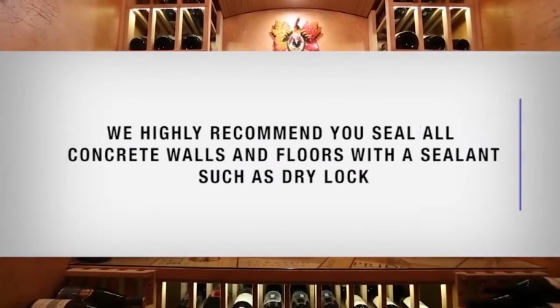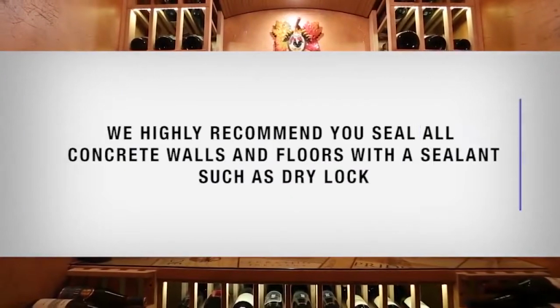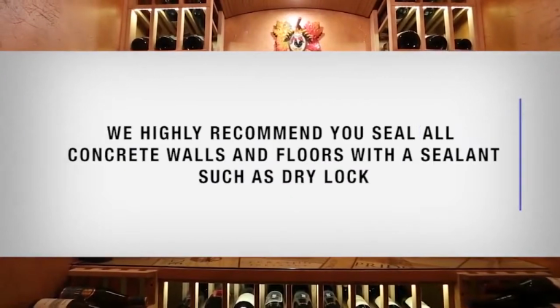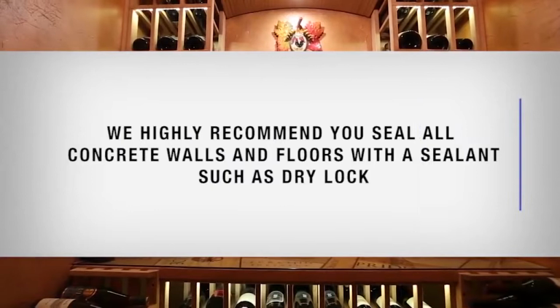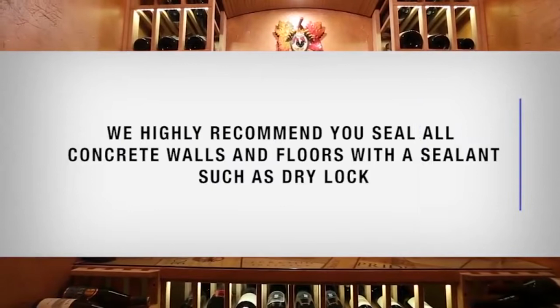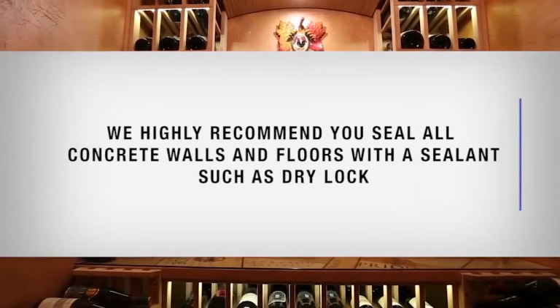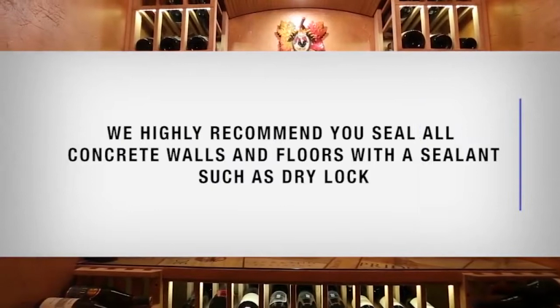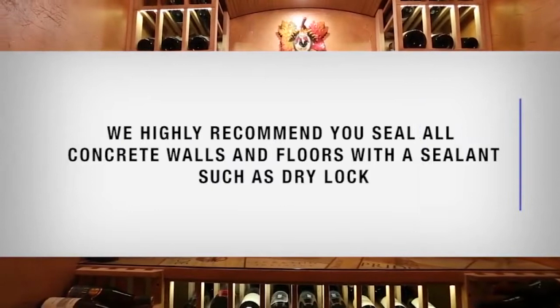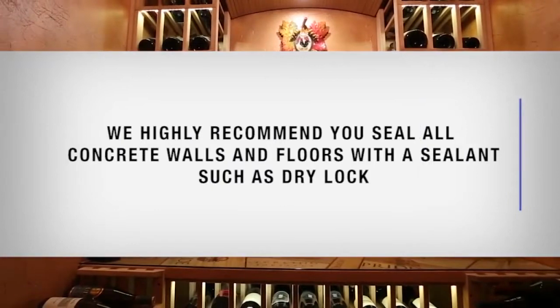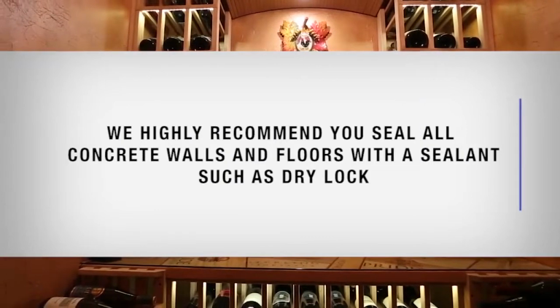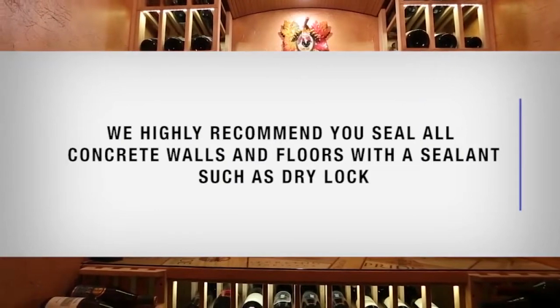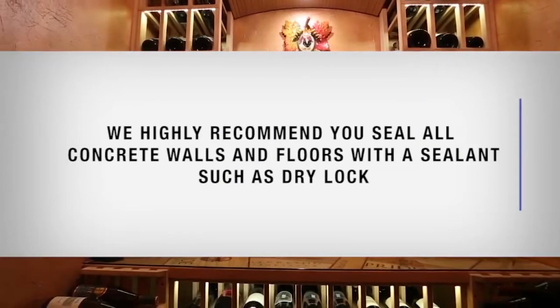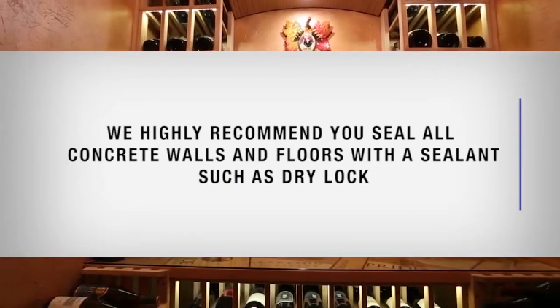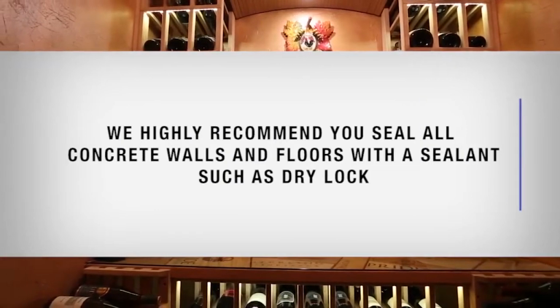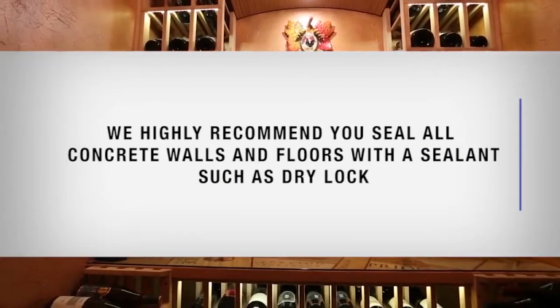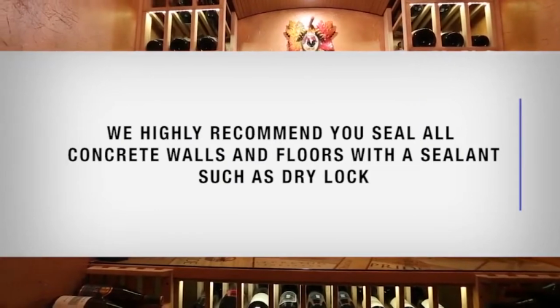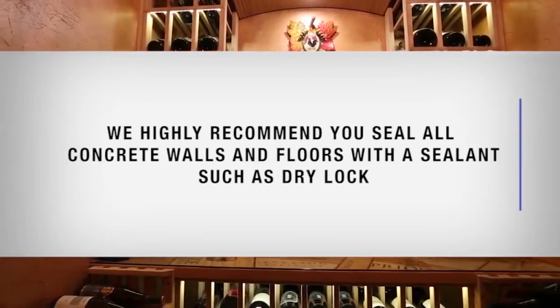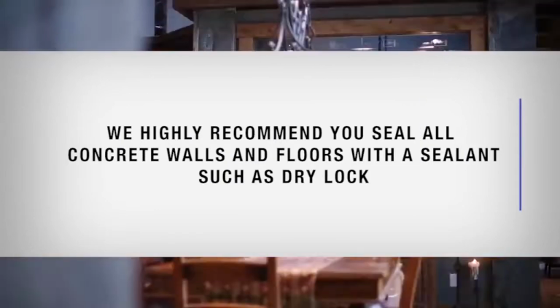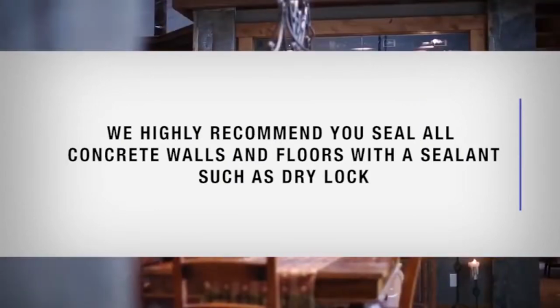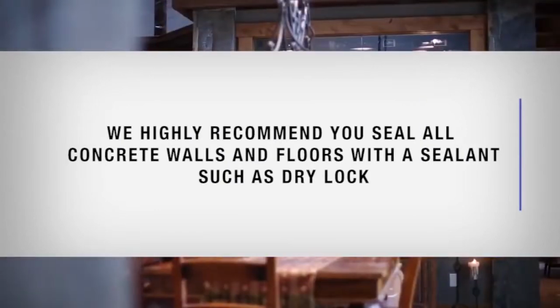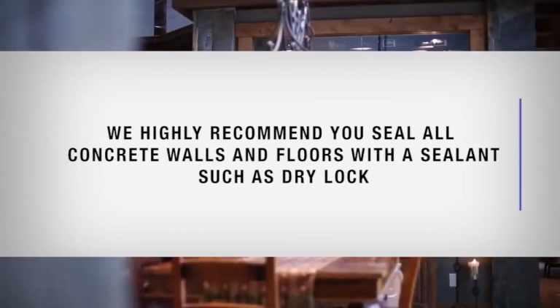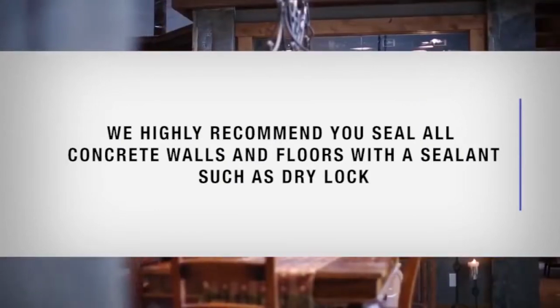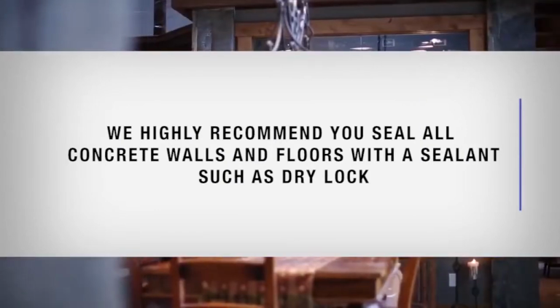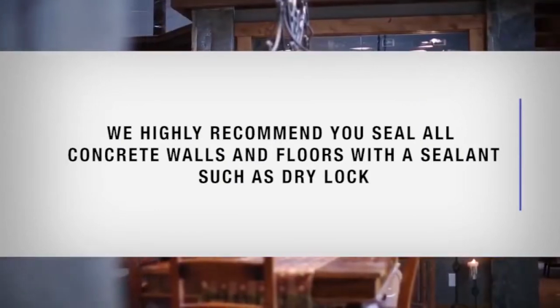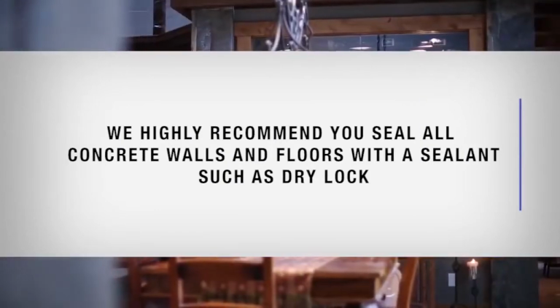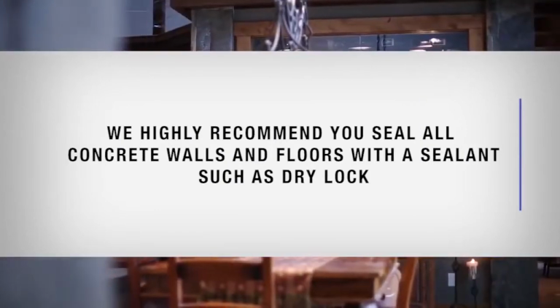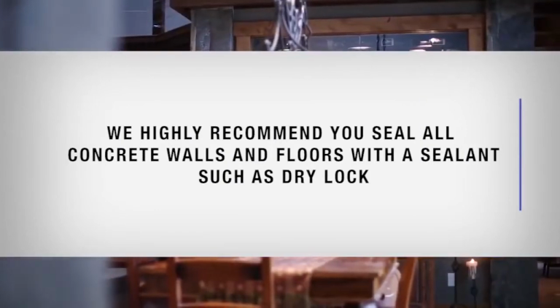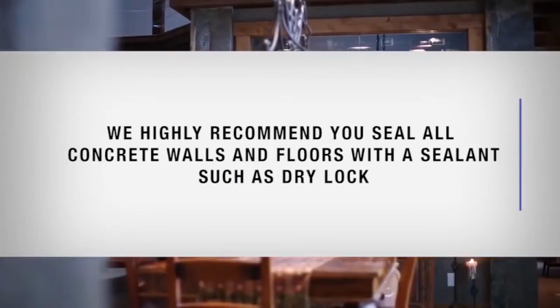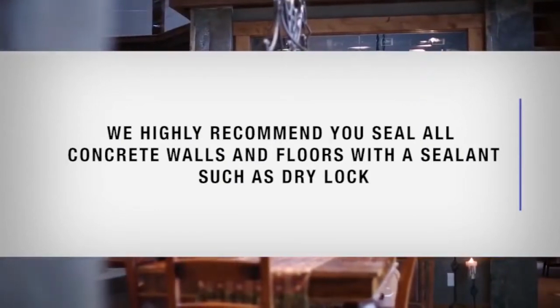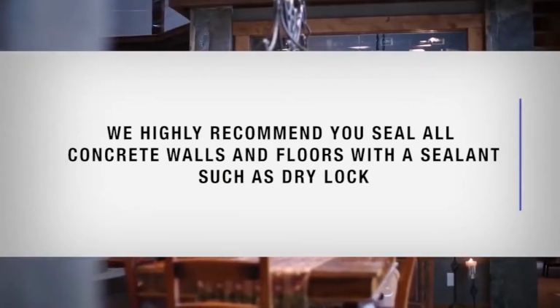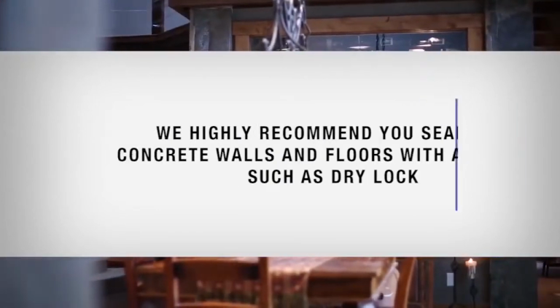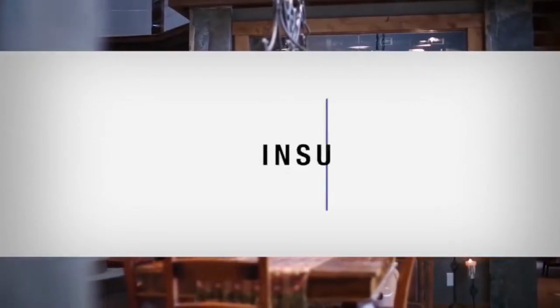We highly recommend you seal all concrete walls and floors with a sealant such as Dry Lock.